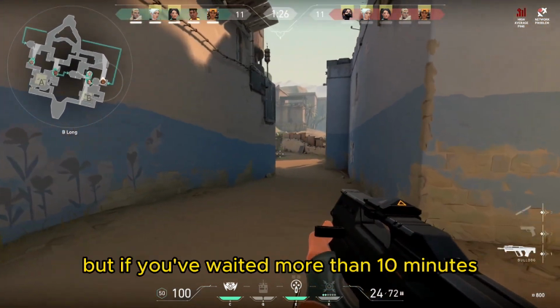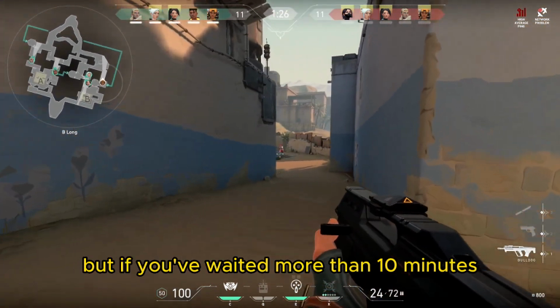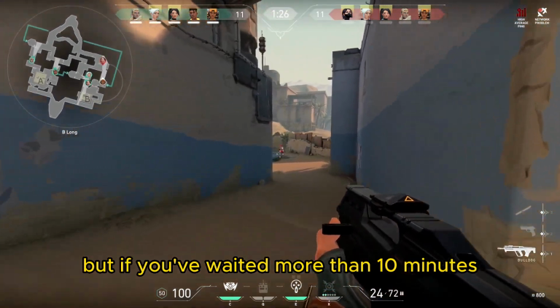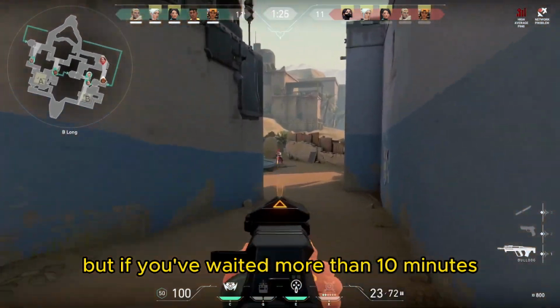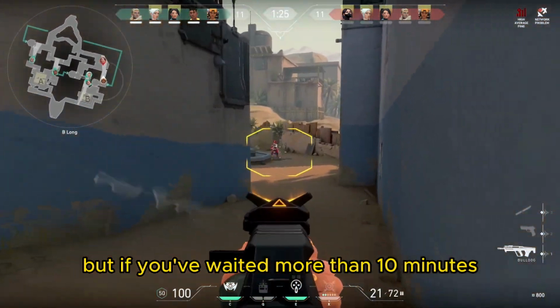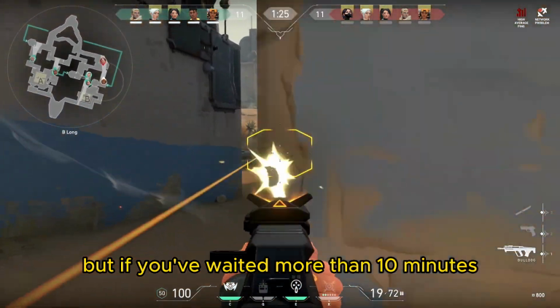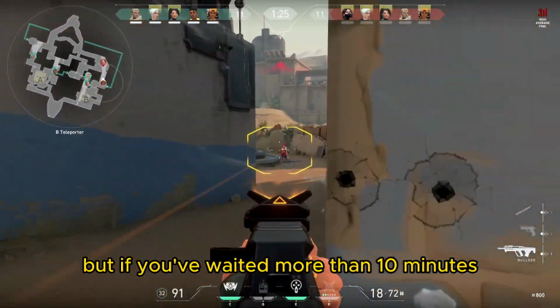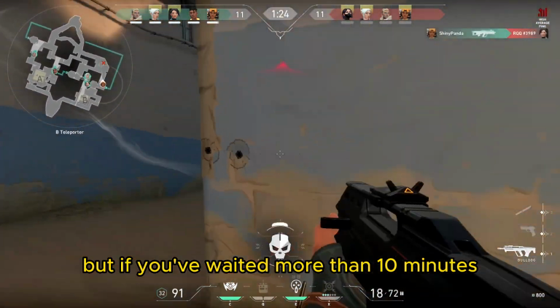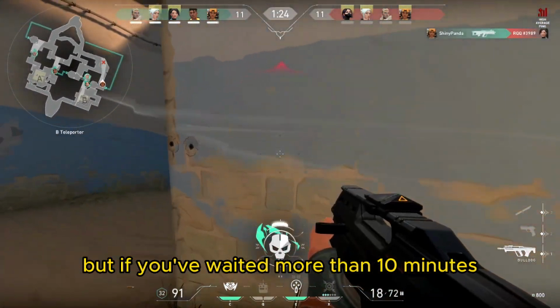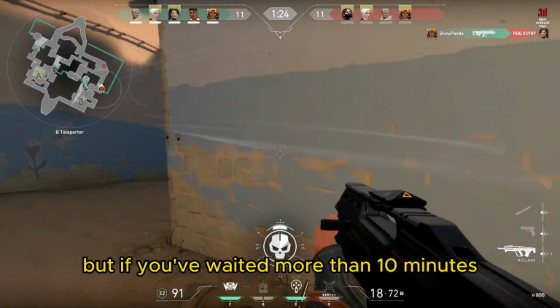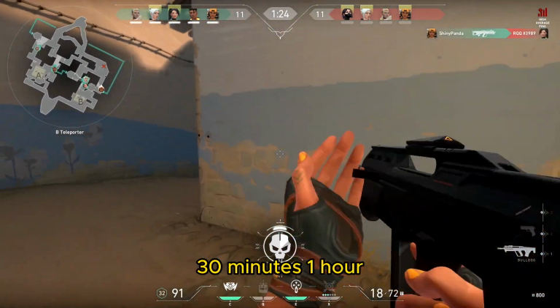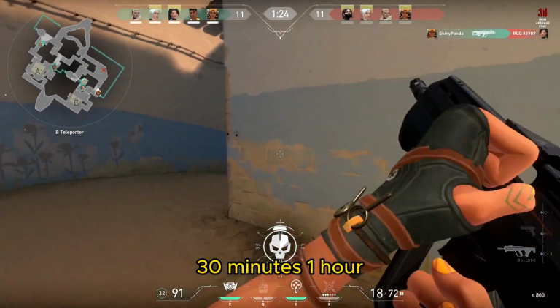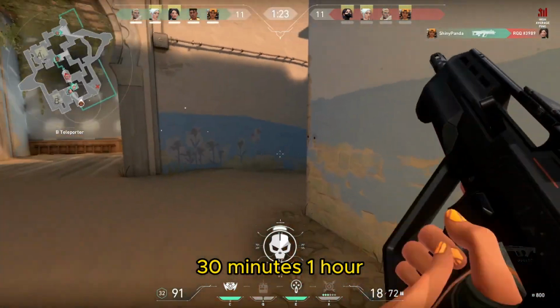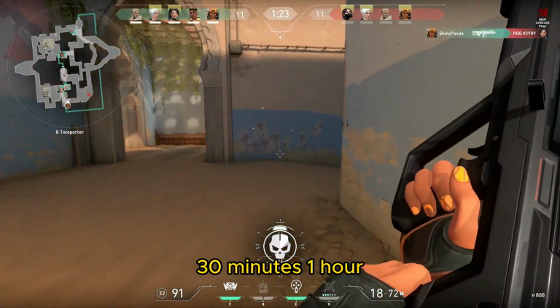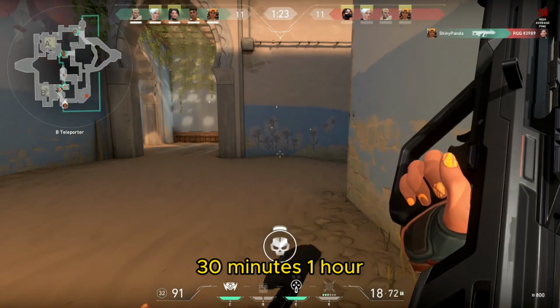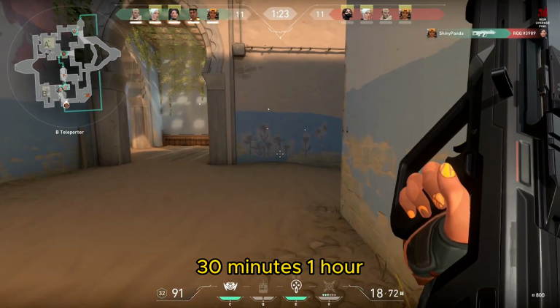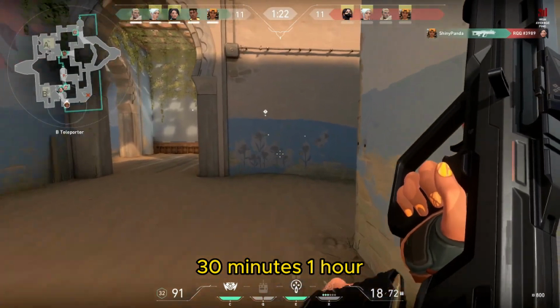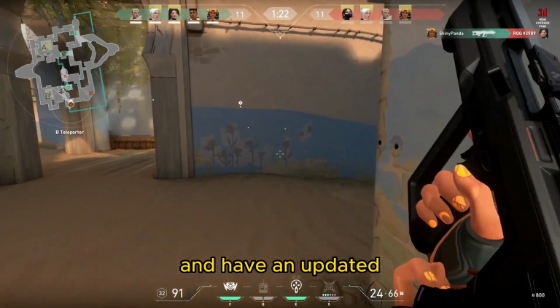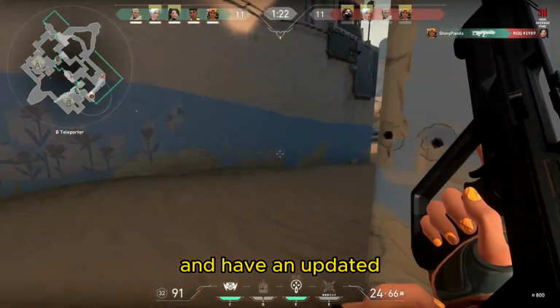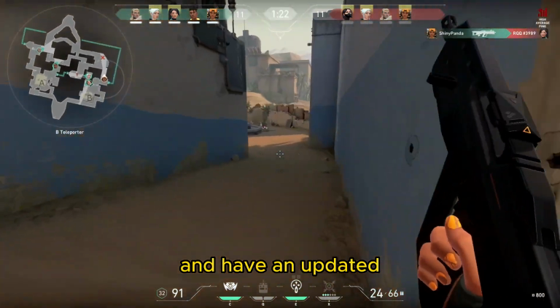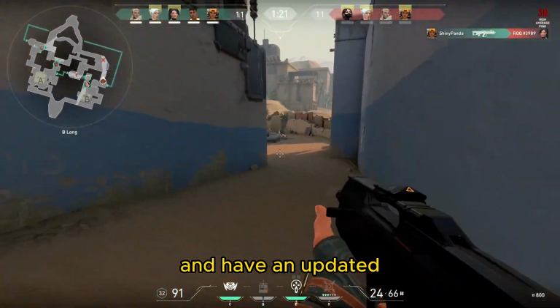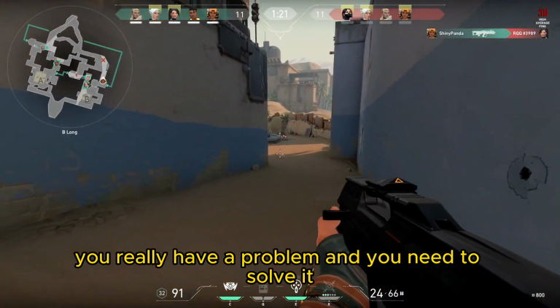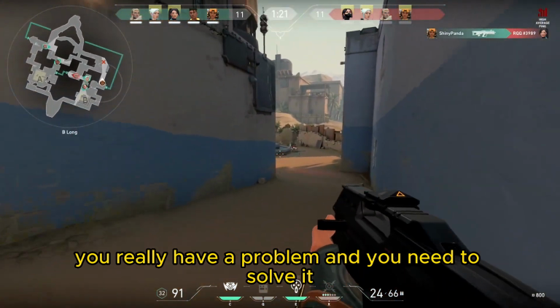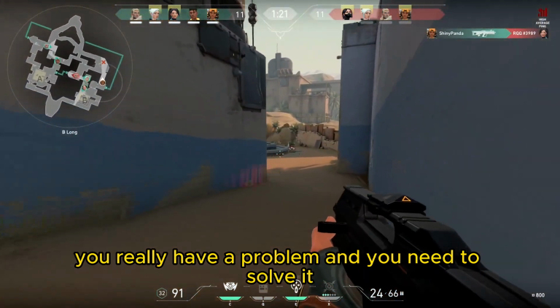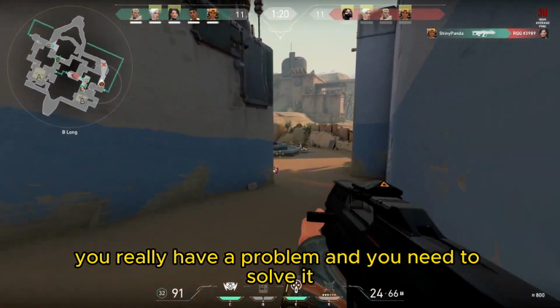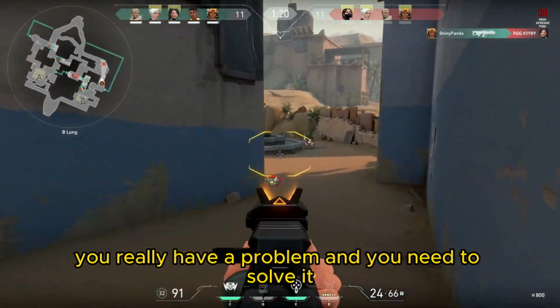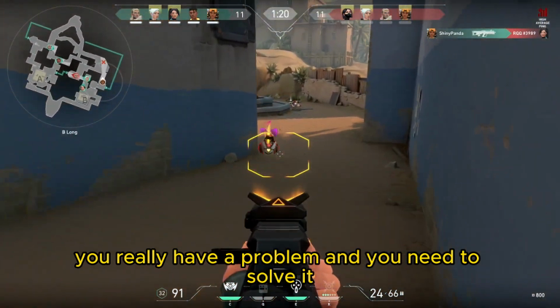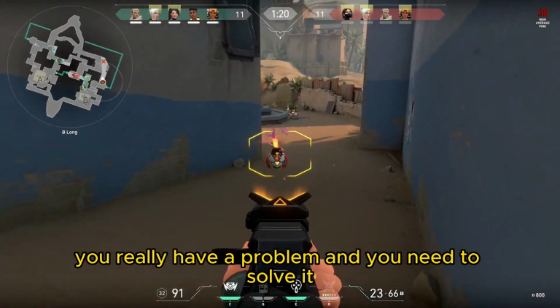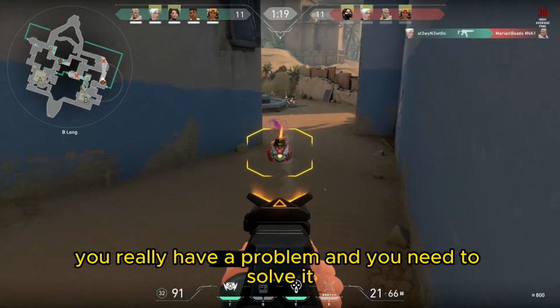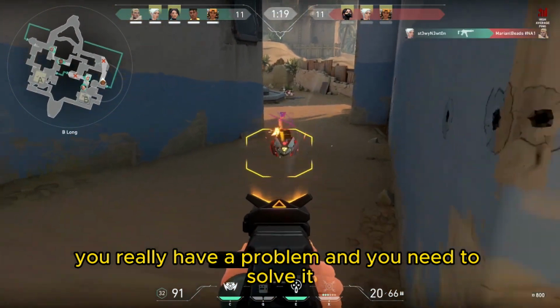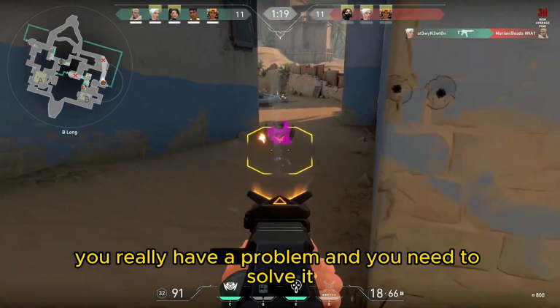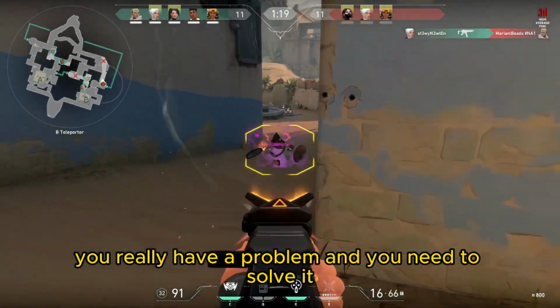But if you've waited more than 10 minutes, 30 minutes, 1 hour, and it hasn't updated, you really have a problem and you need to solve it.